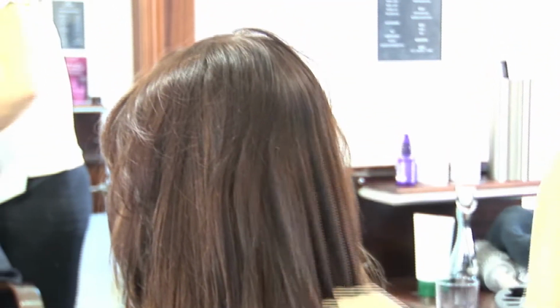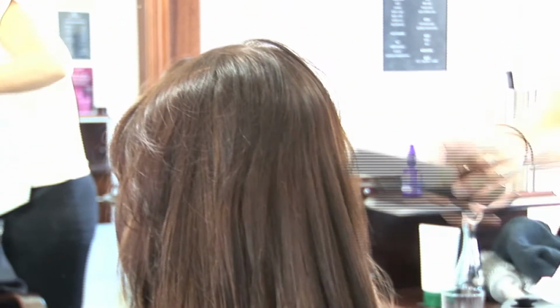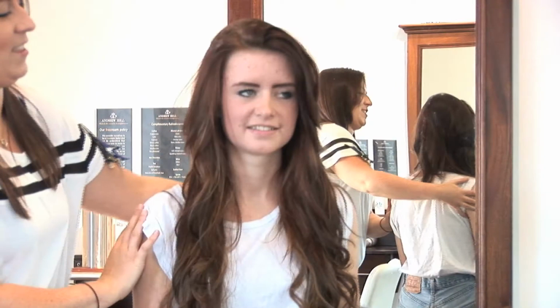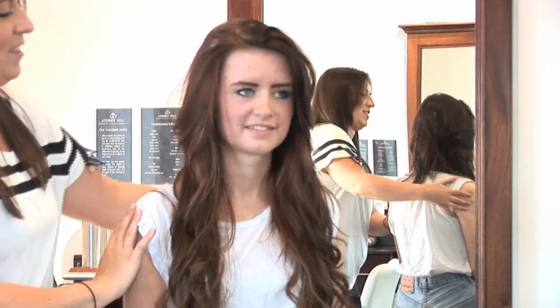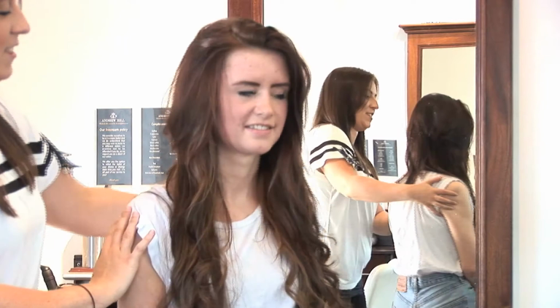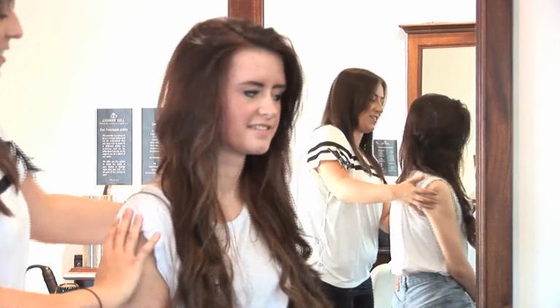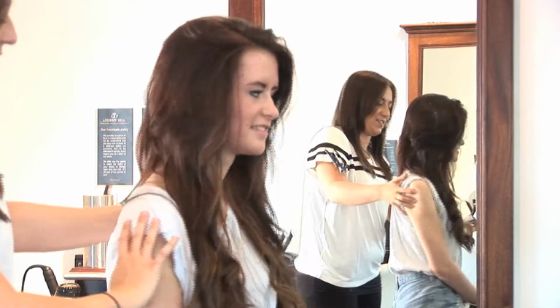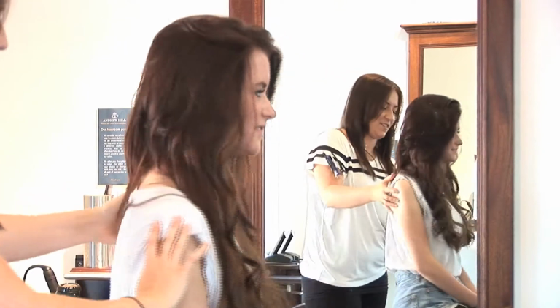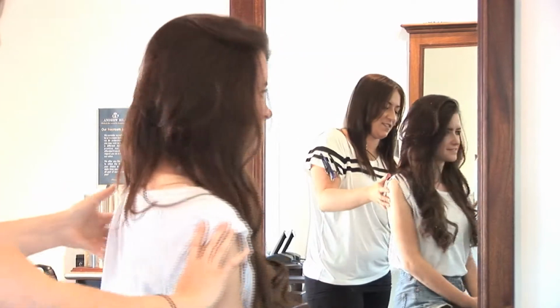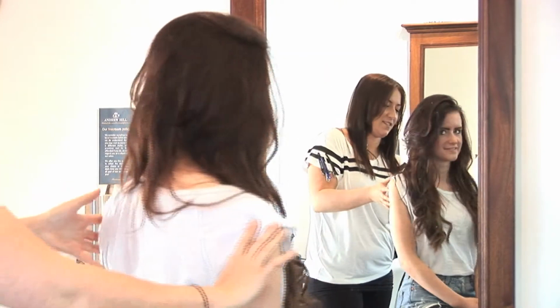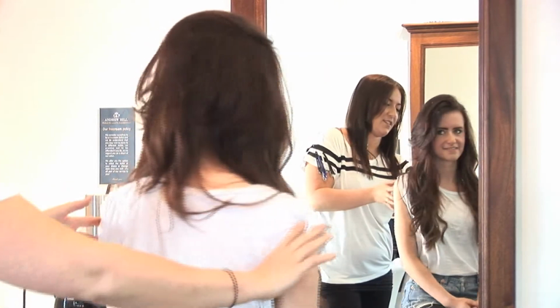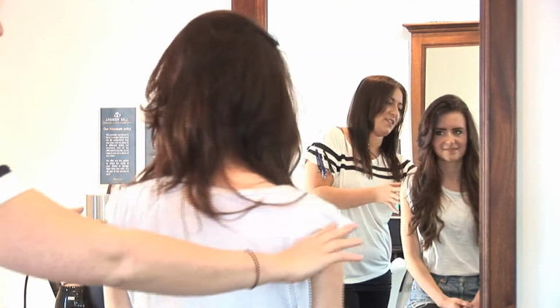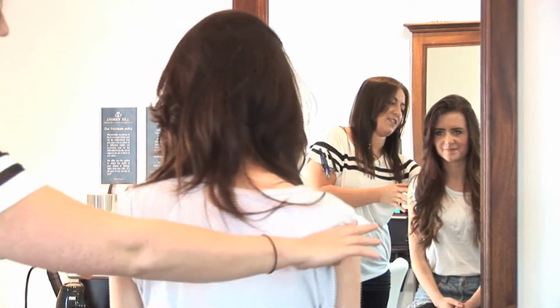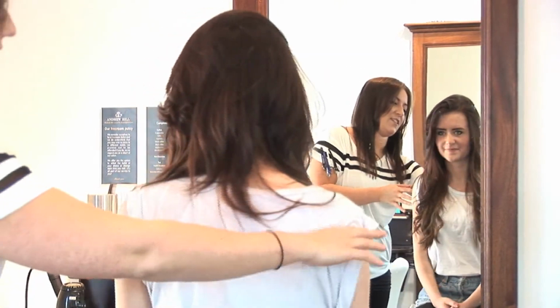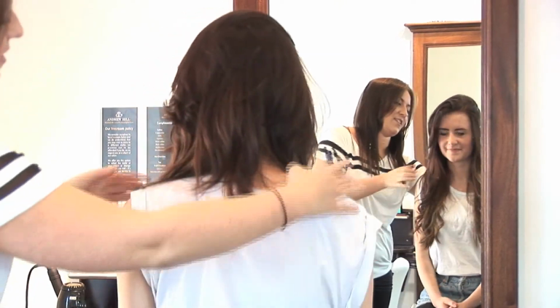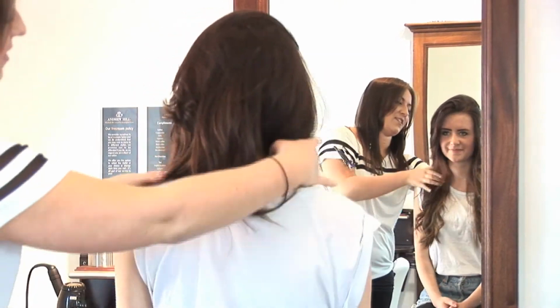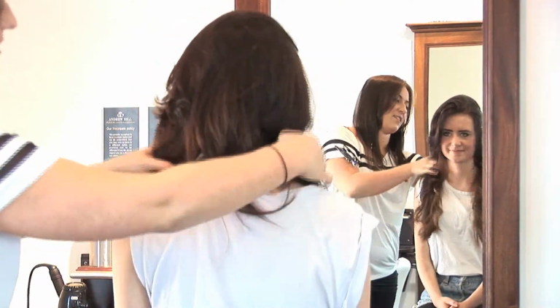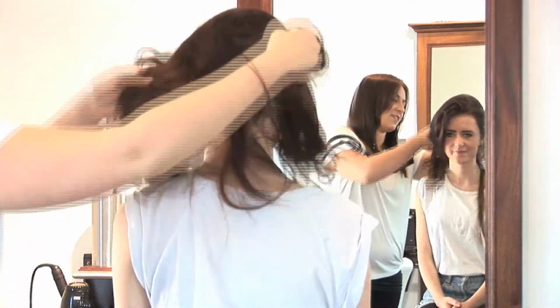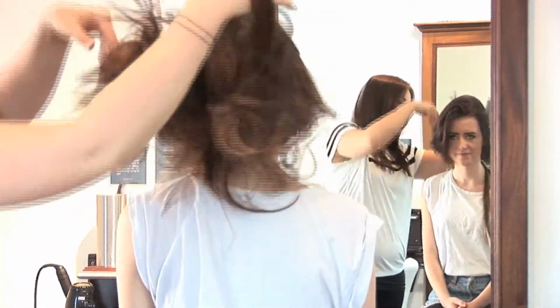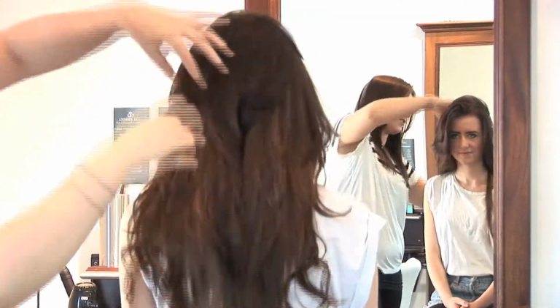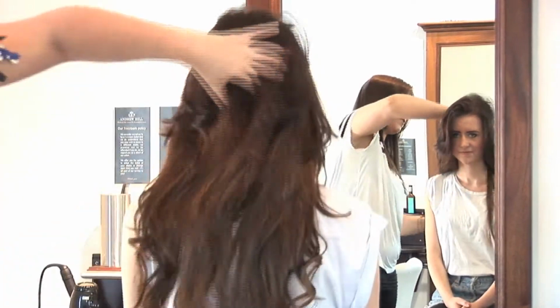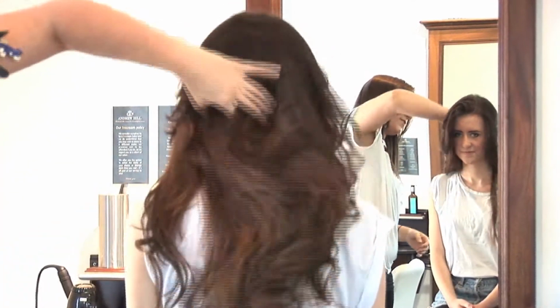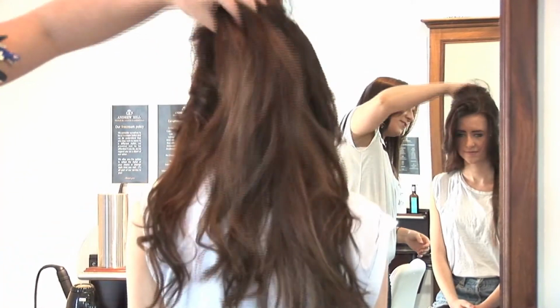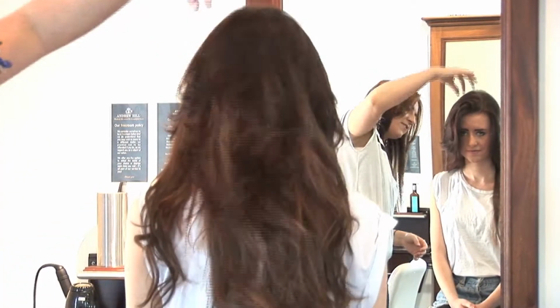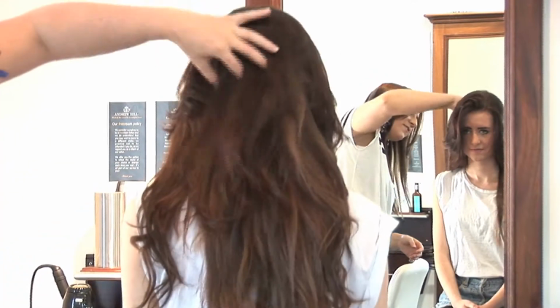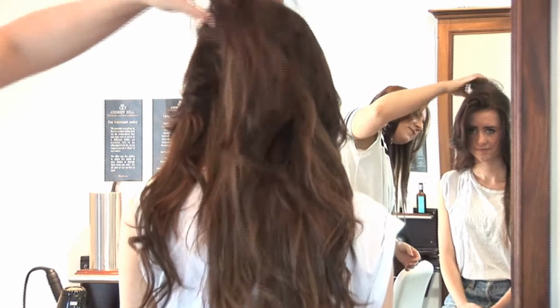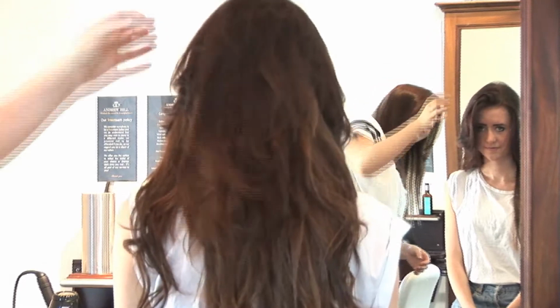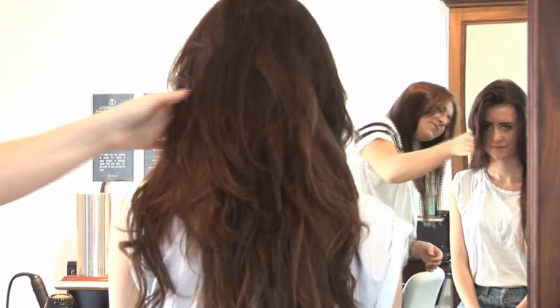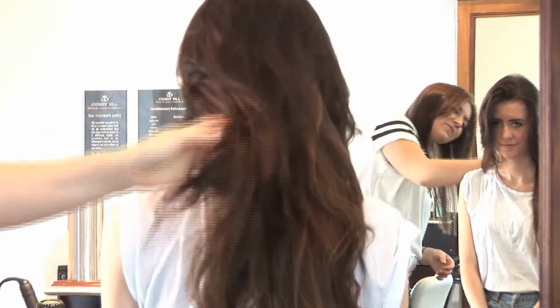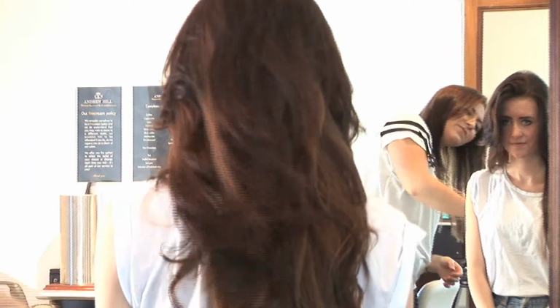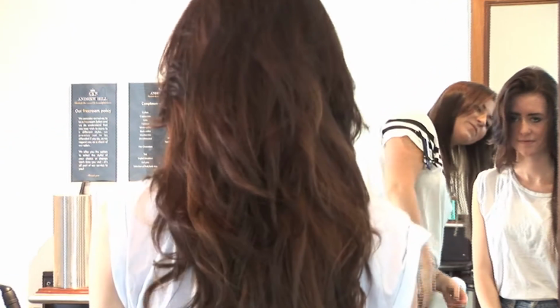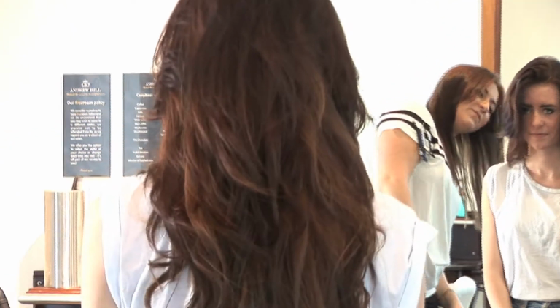Great Lengths are the extensions that a lot of celebrities use, and it's by far the best brand of hair extensions that I've used.